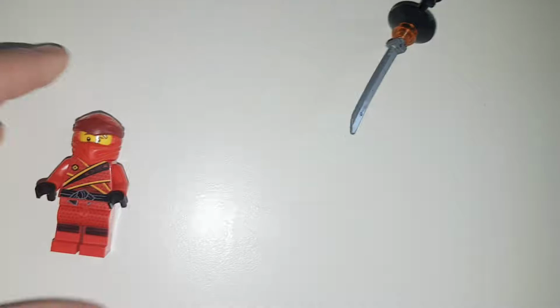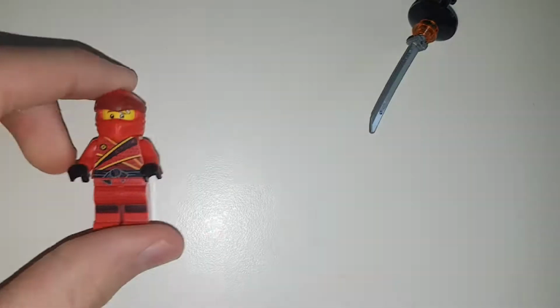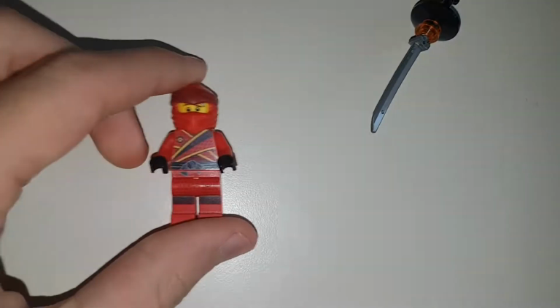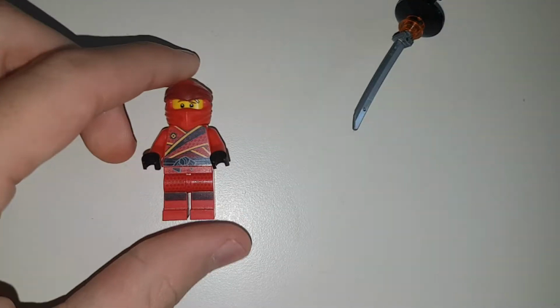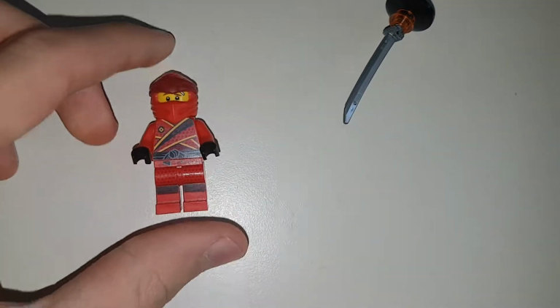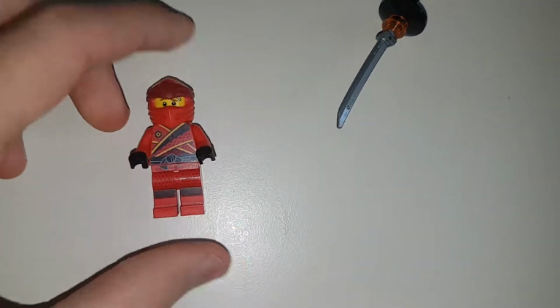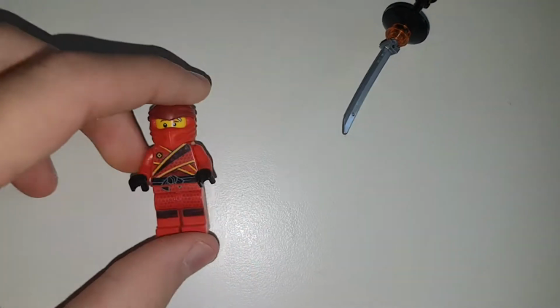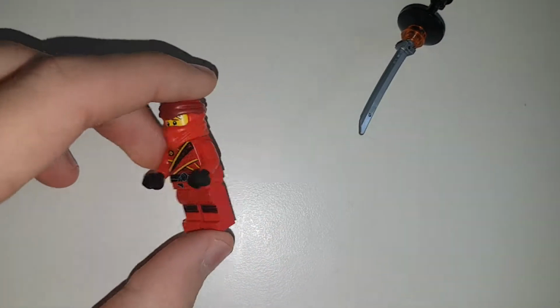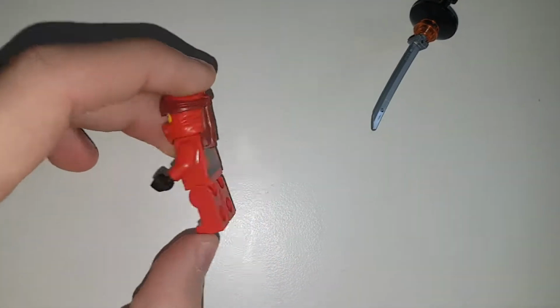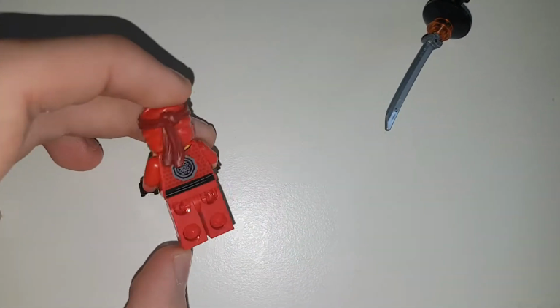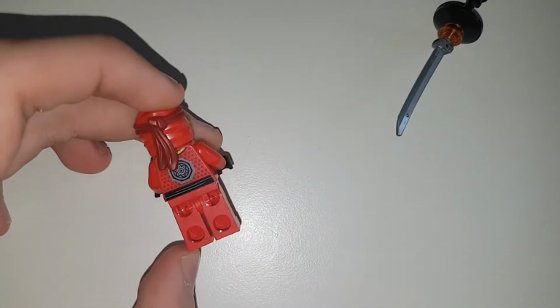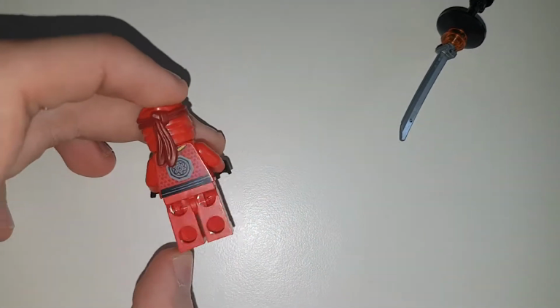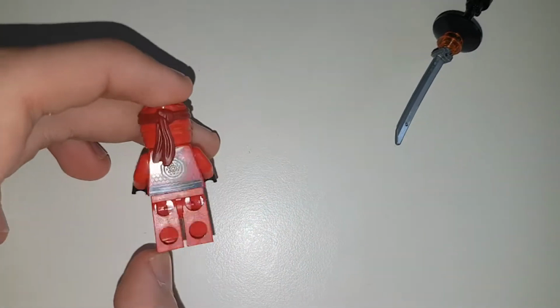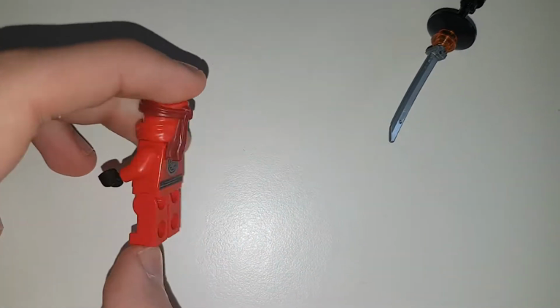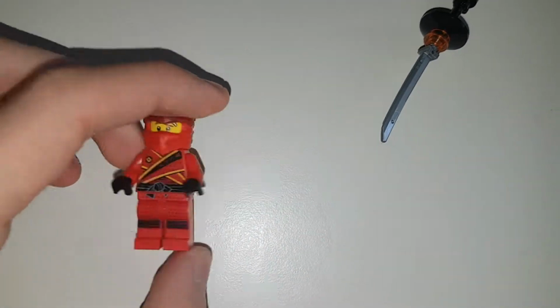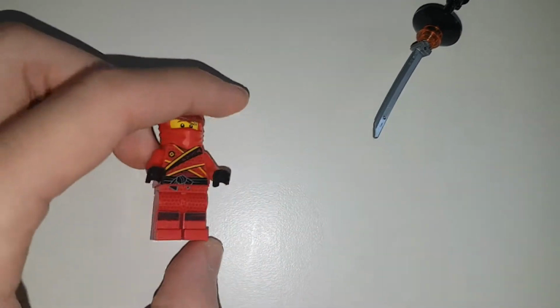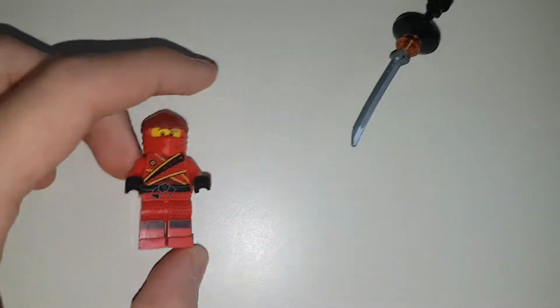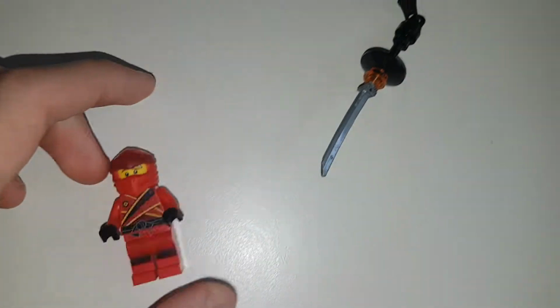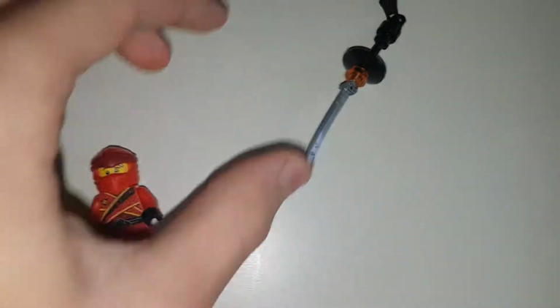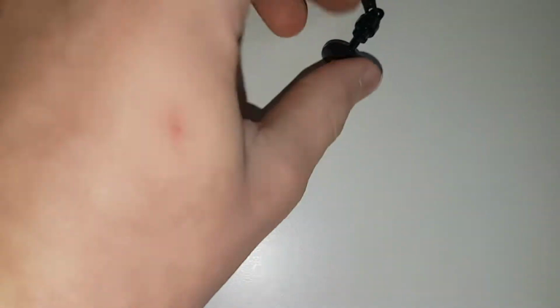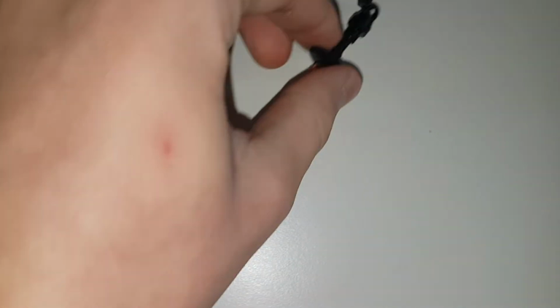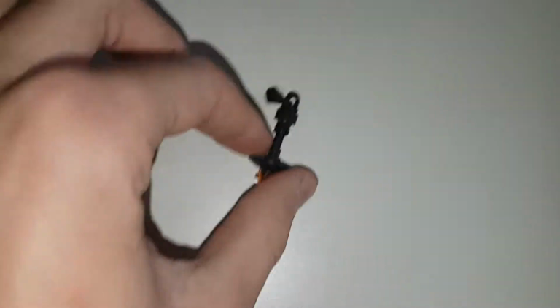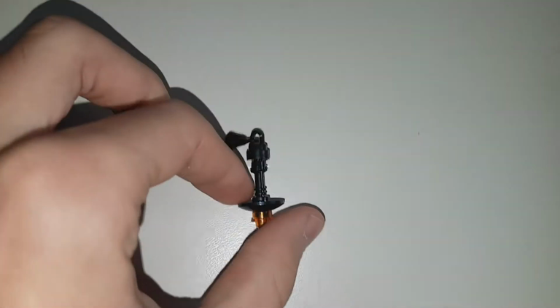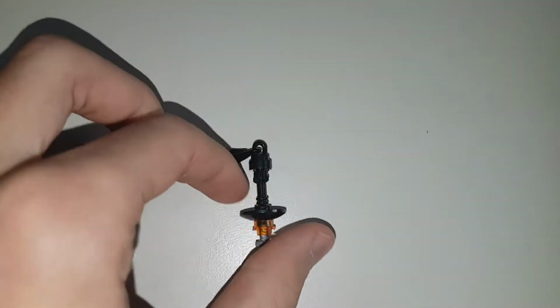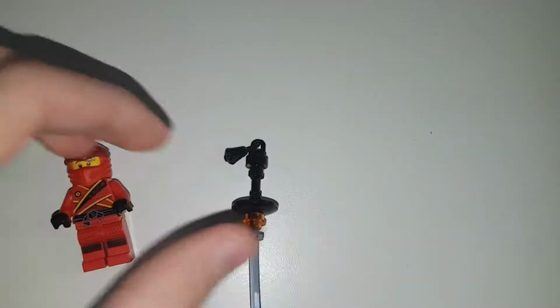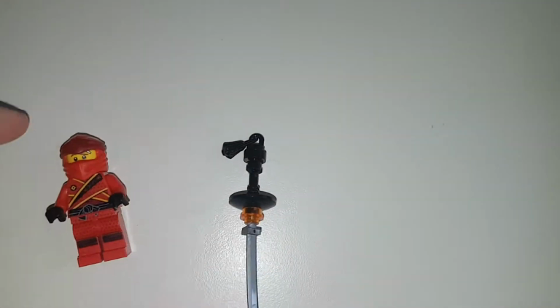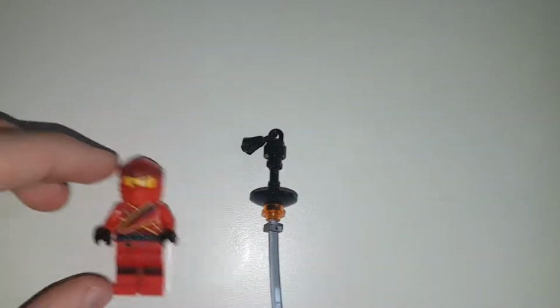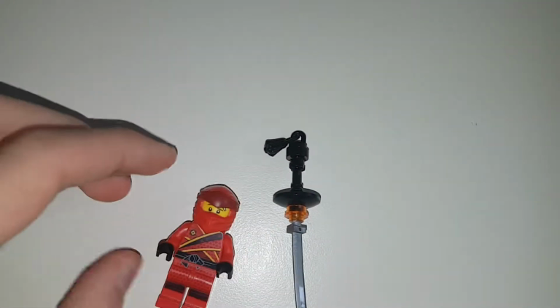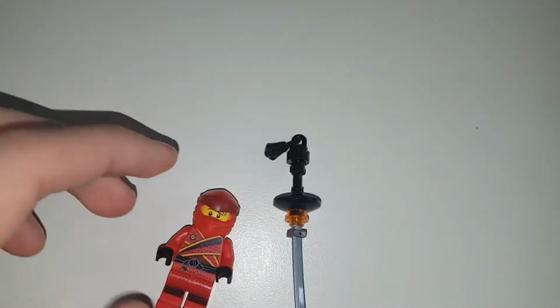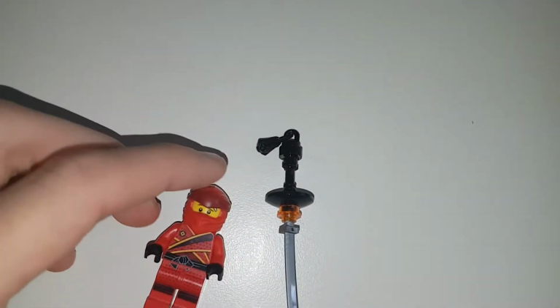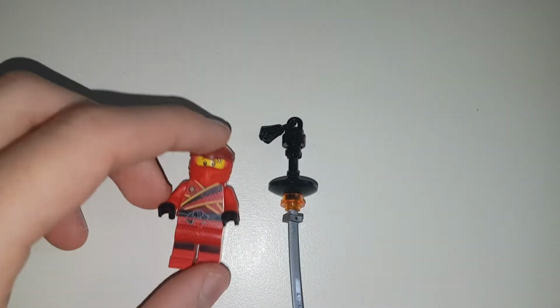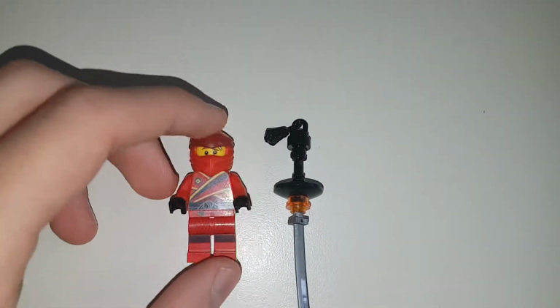Hello and welcome to a new YouTube video. Today we are doing the Kai from the LEGO Ninjago magazine of October.